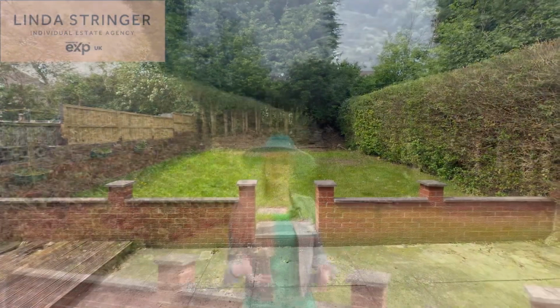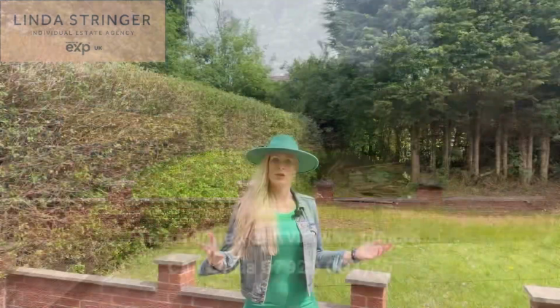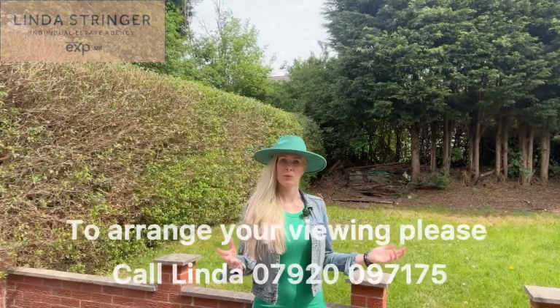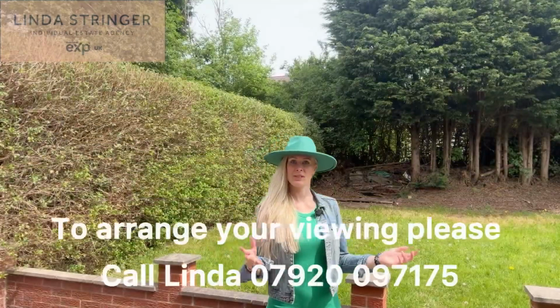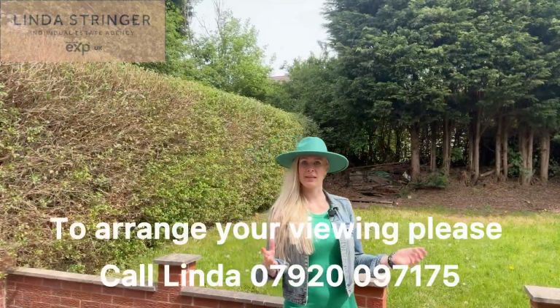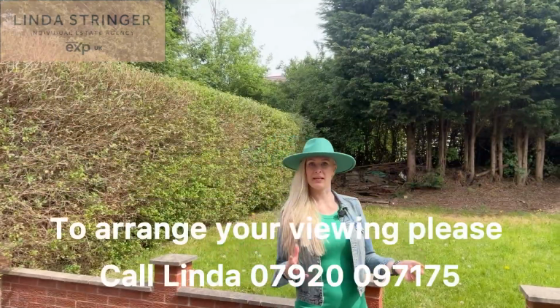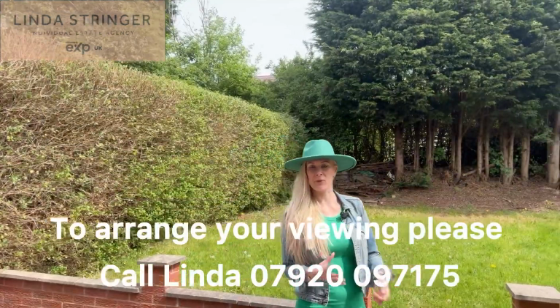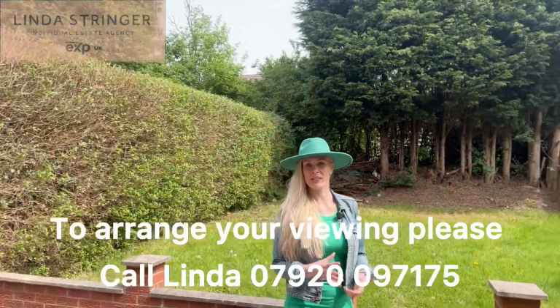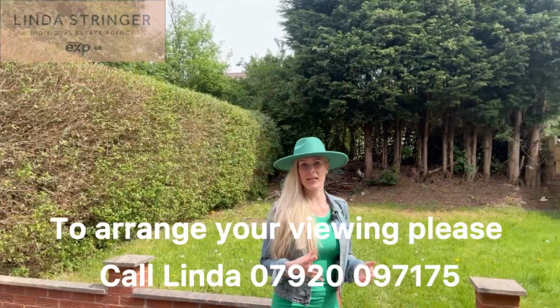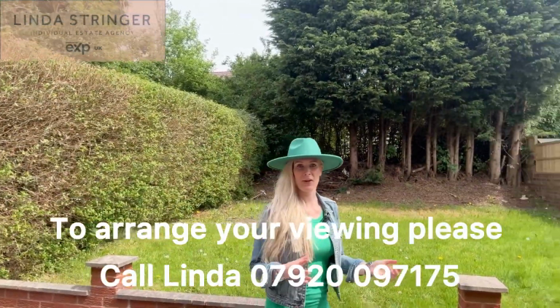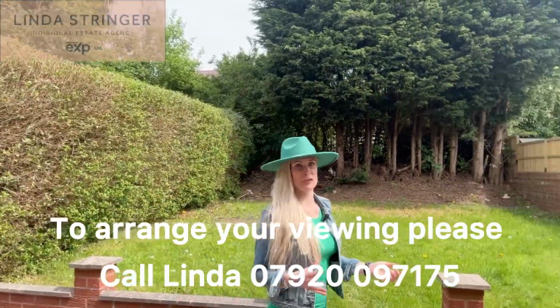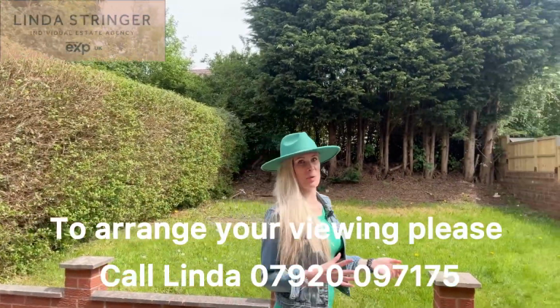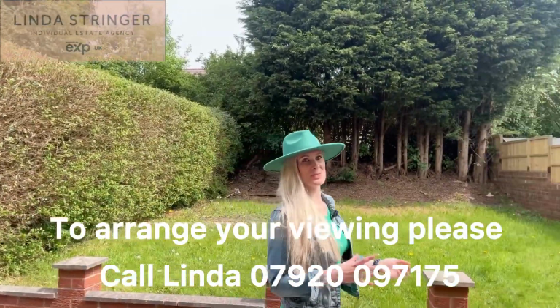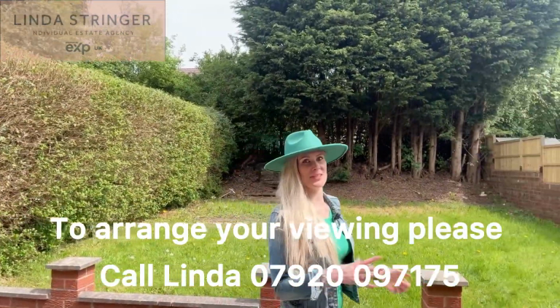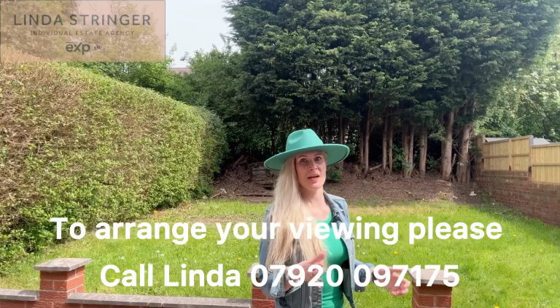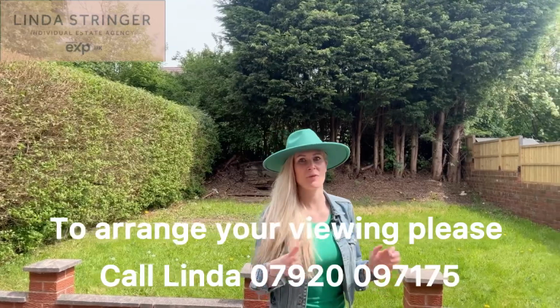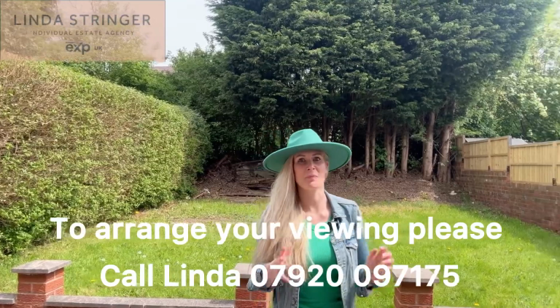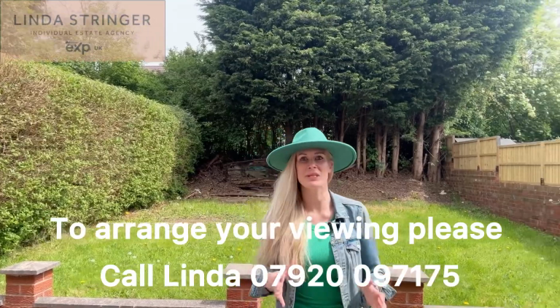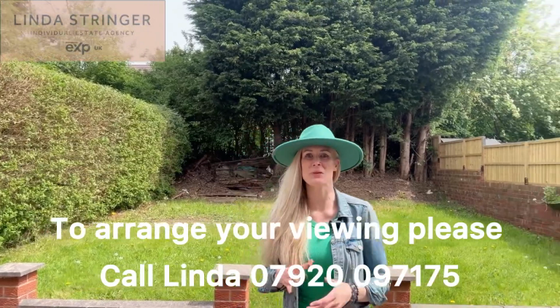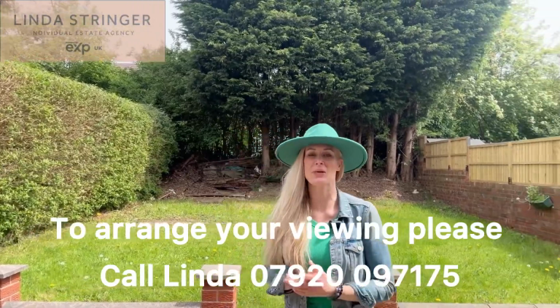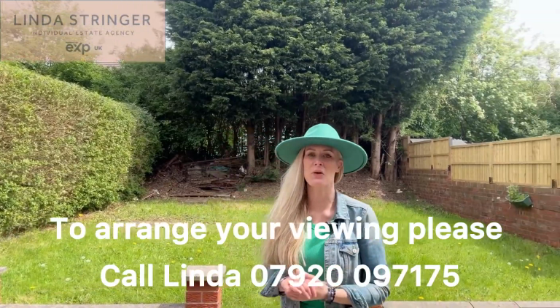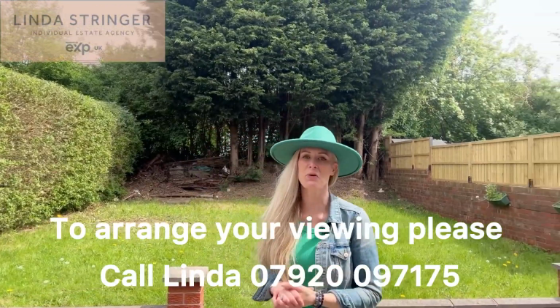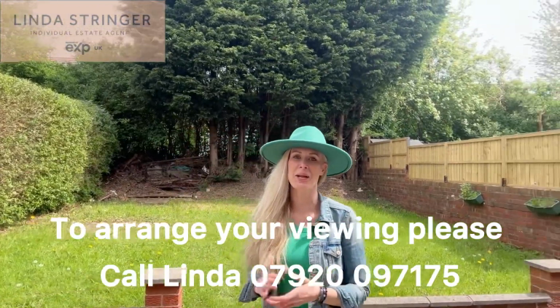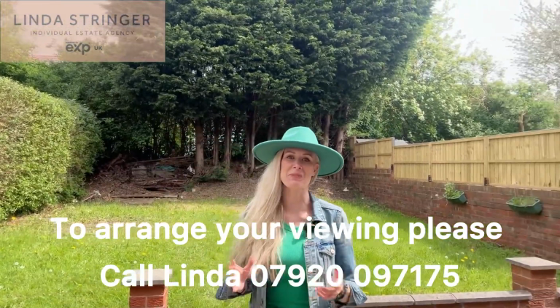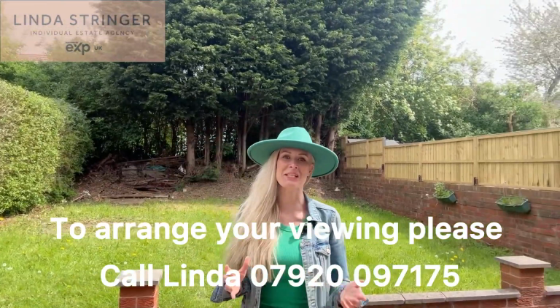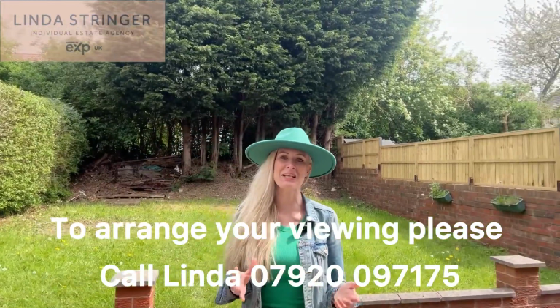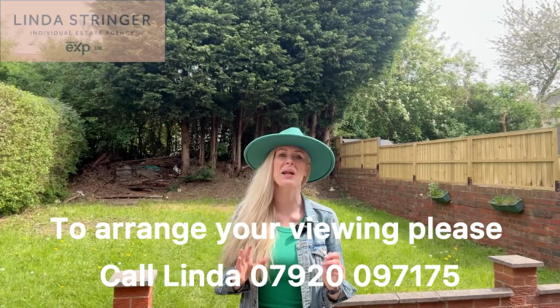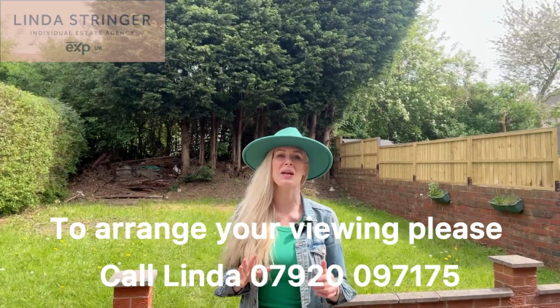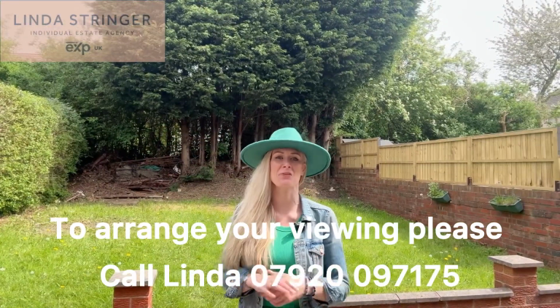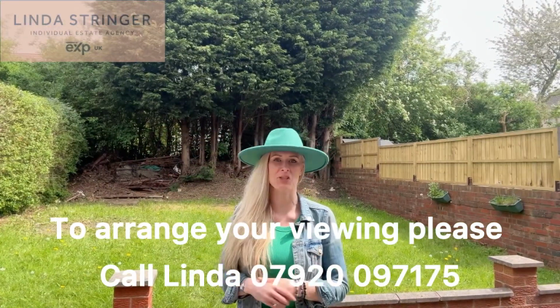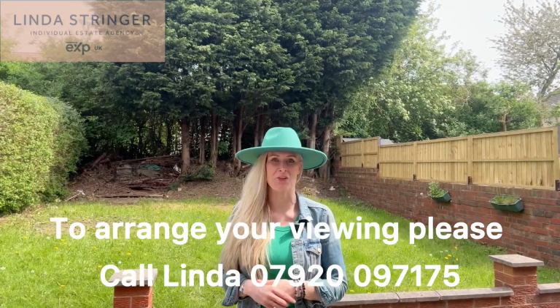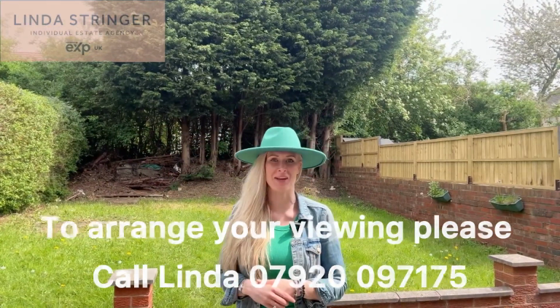So what do you think? If you want to take a look at this property for yourself then please do give me a call. My name's Linda and I'd love to show you around.